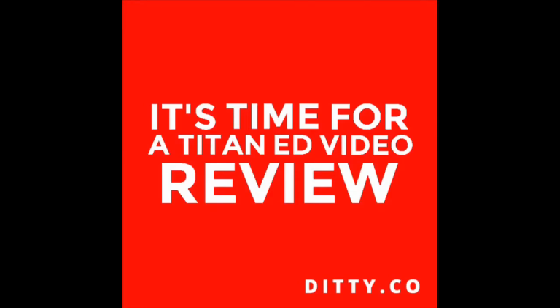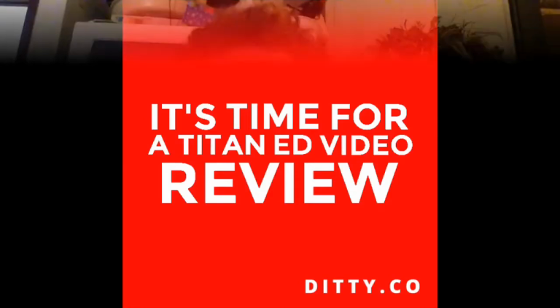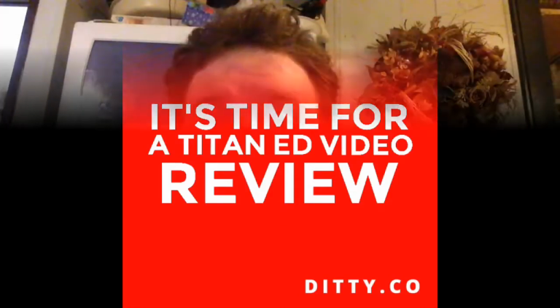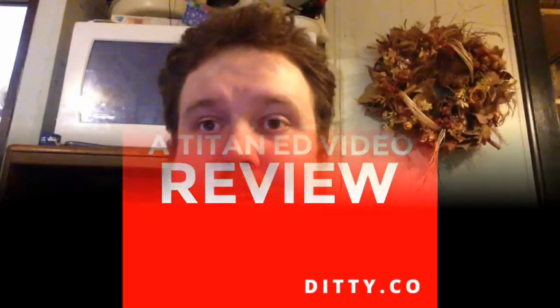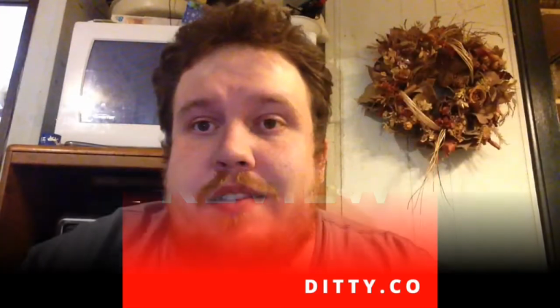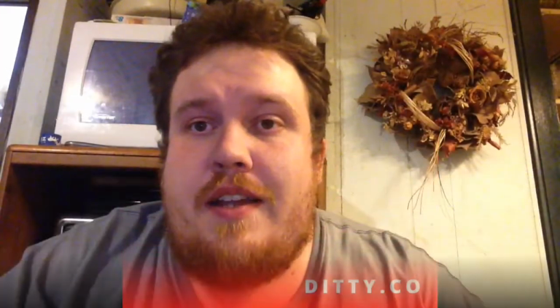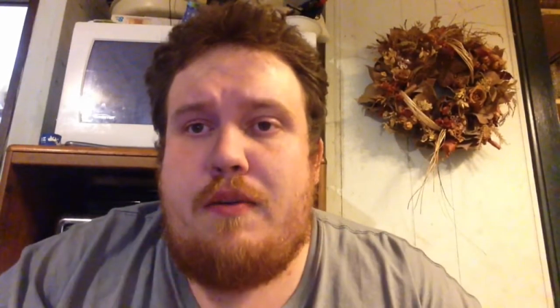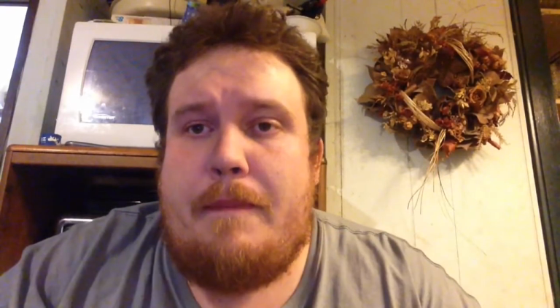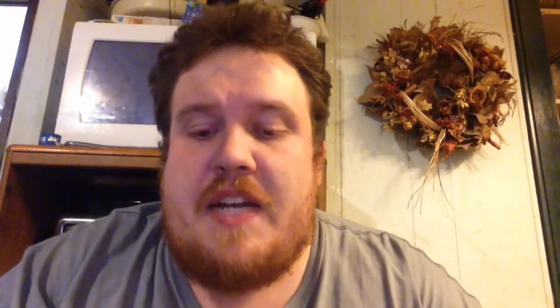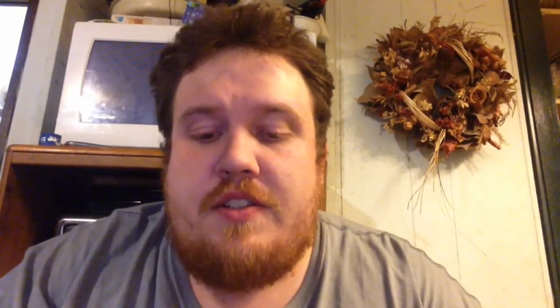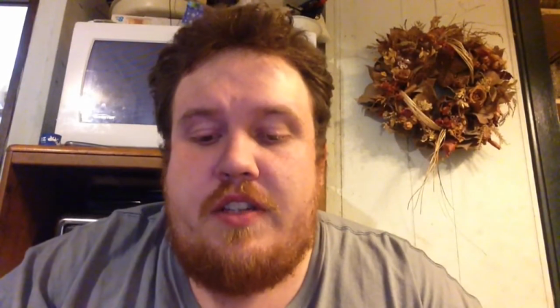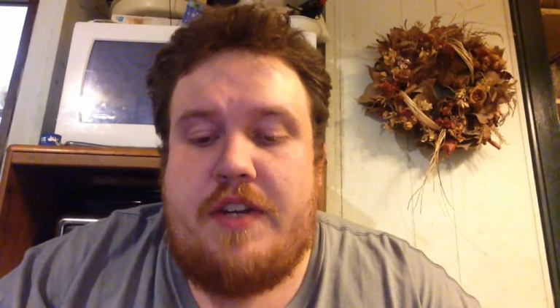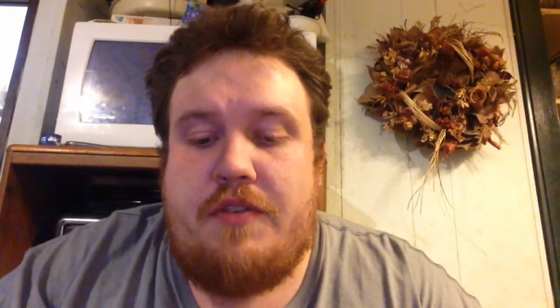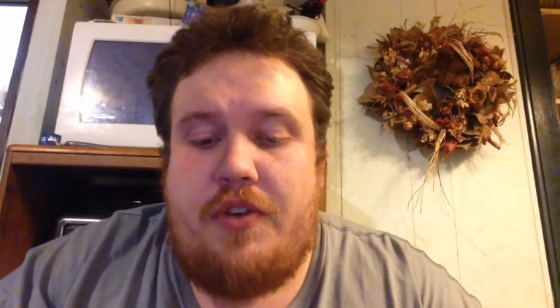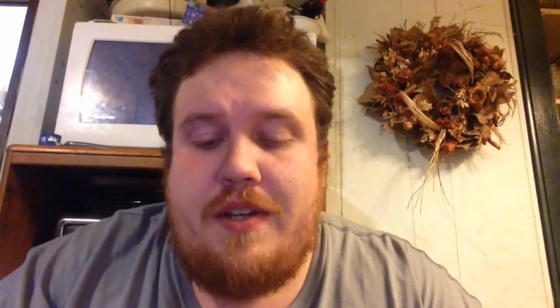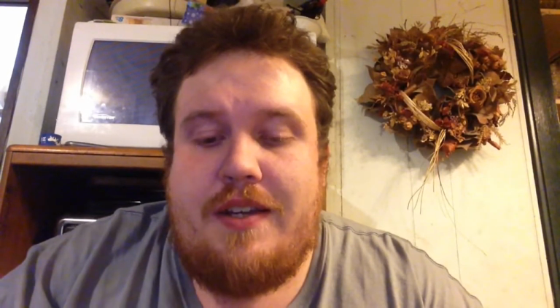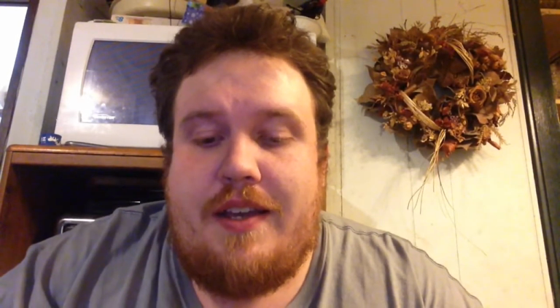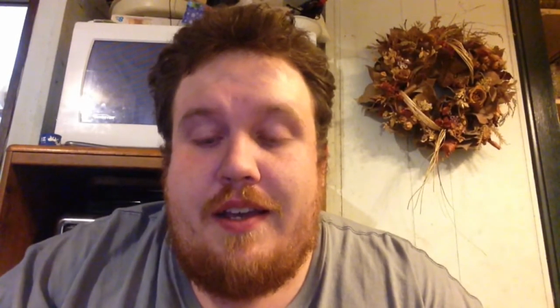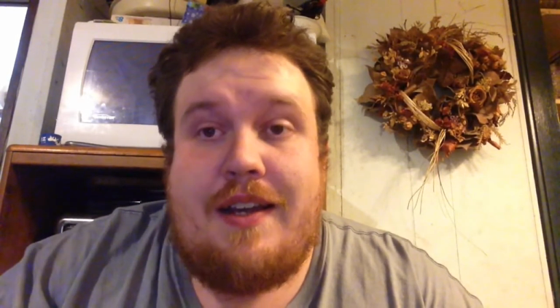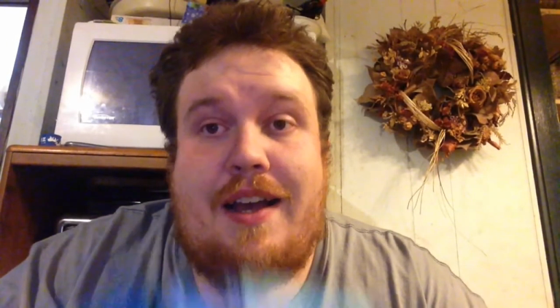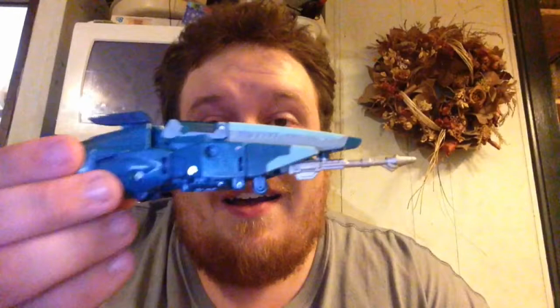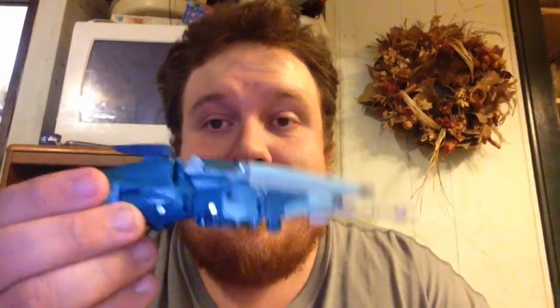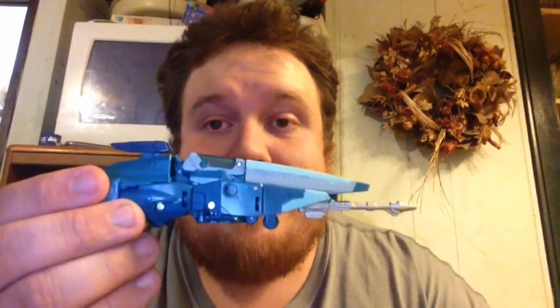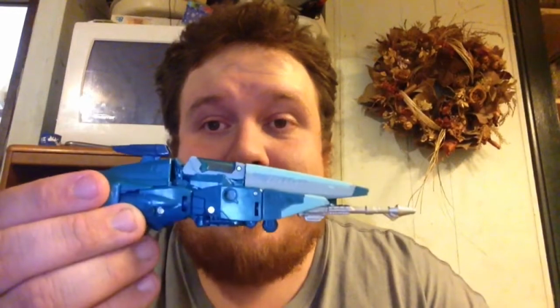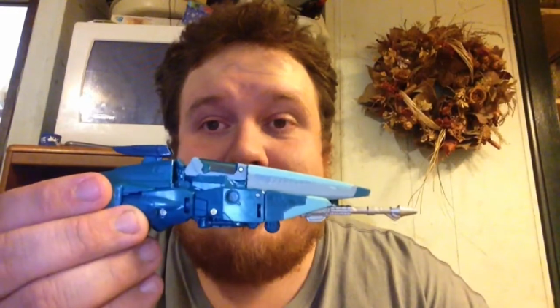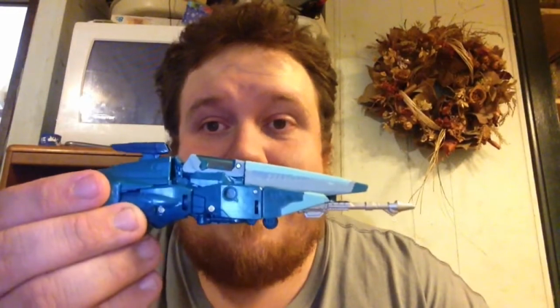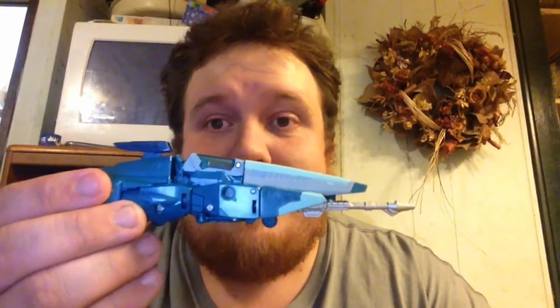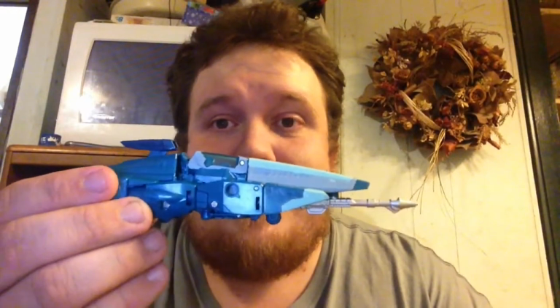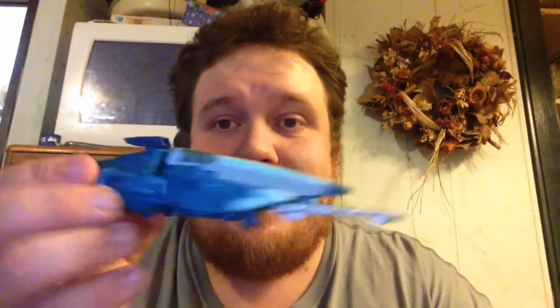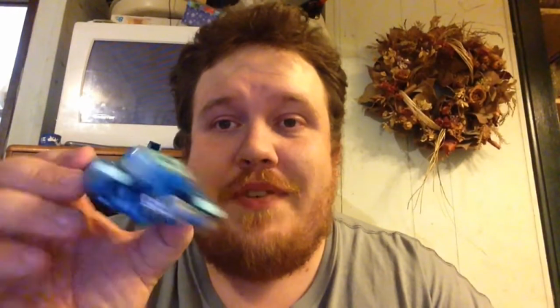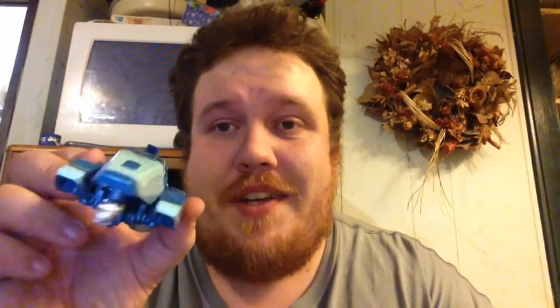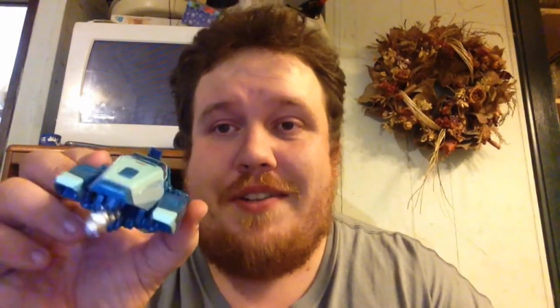Titan Zed here, back with another video review, and I've got Titans Return figures.